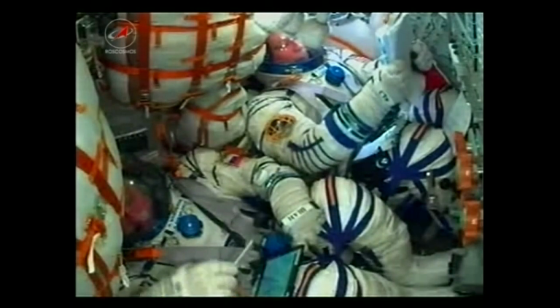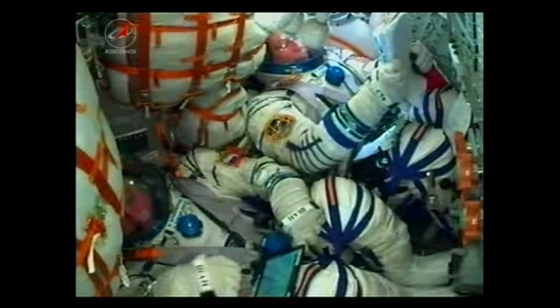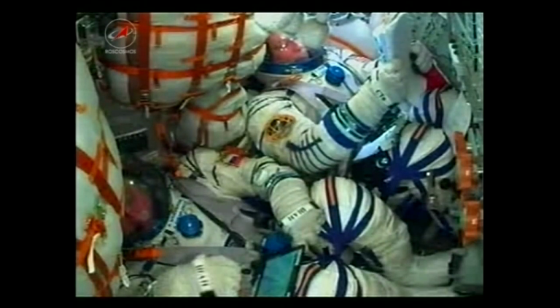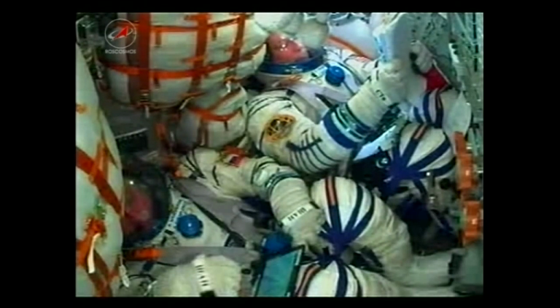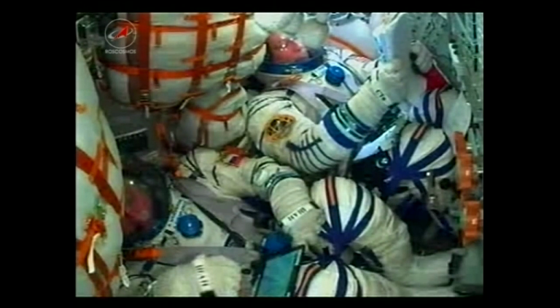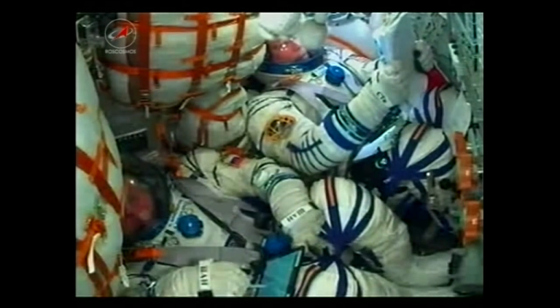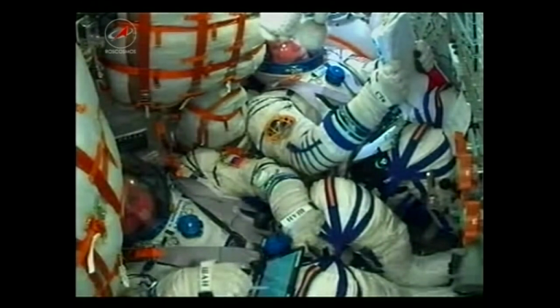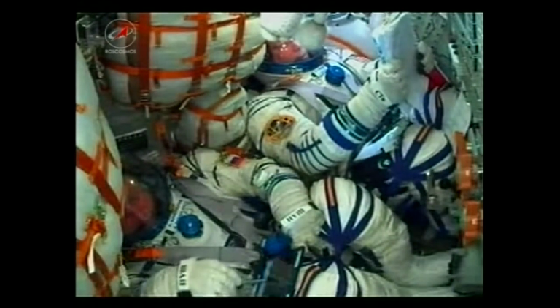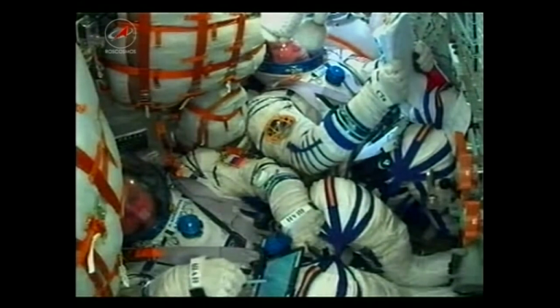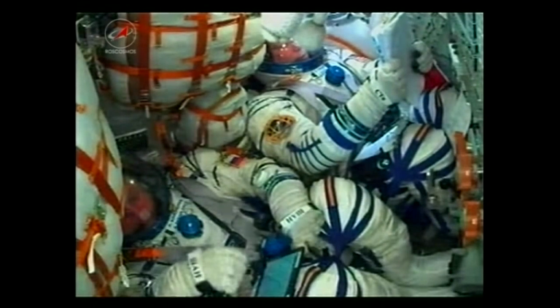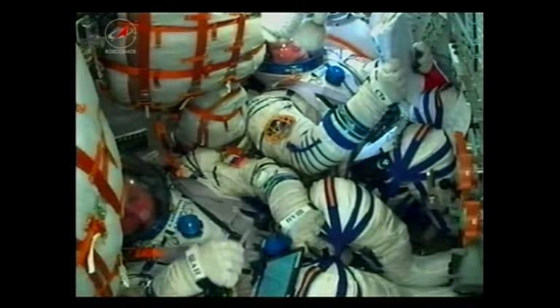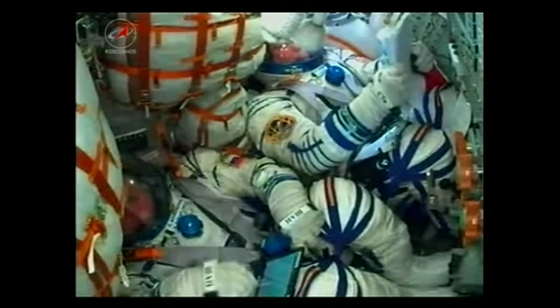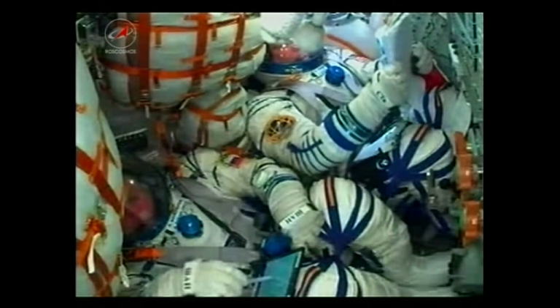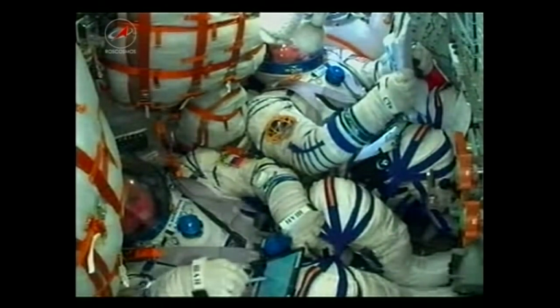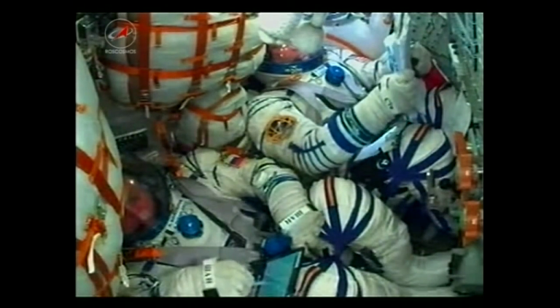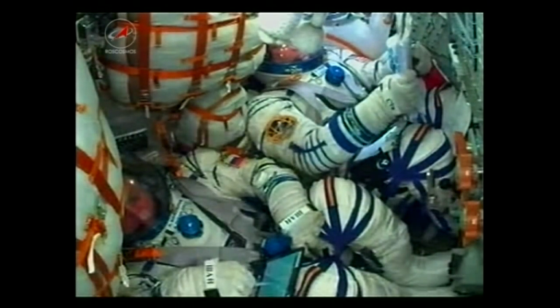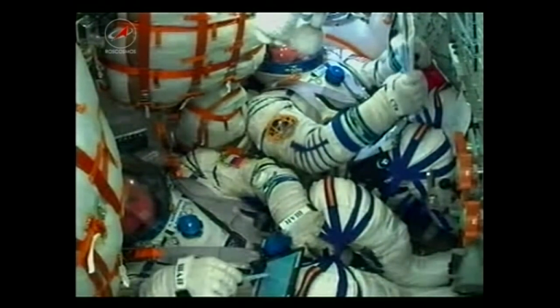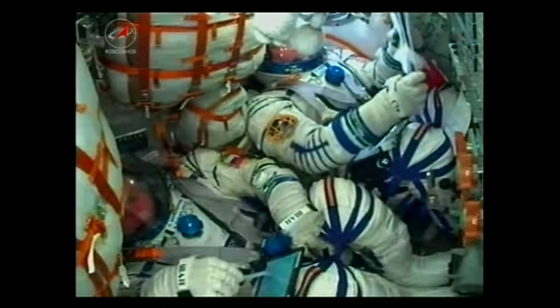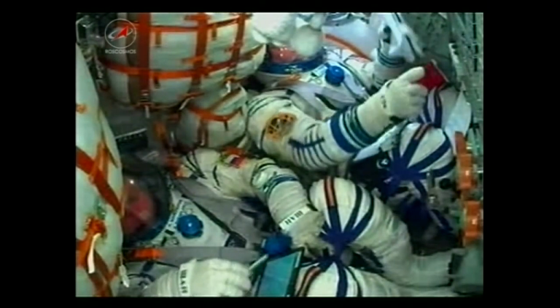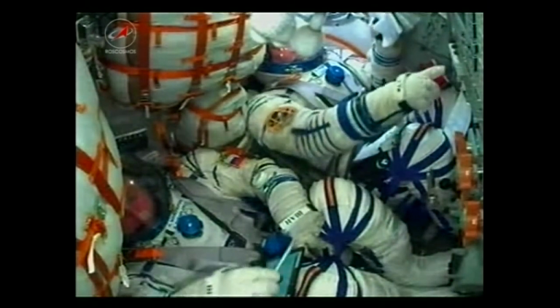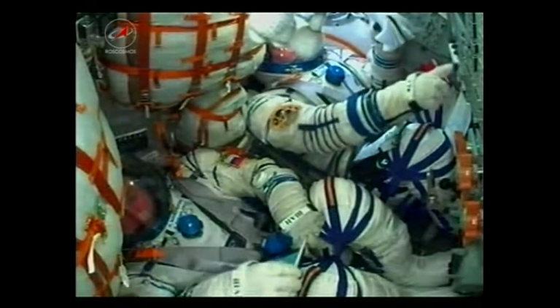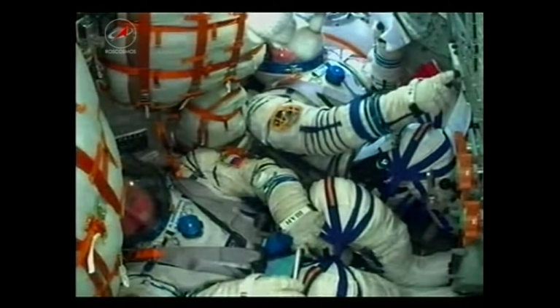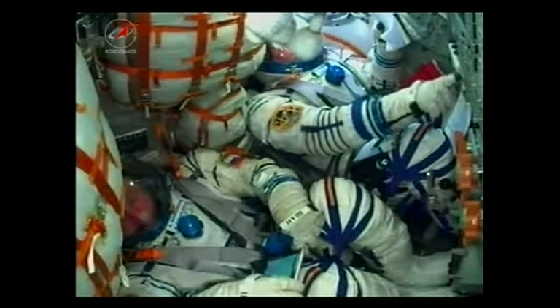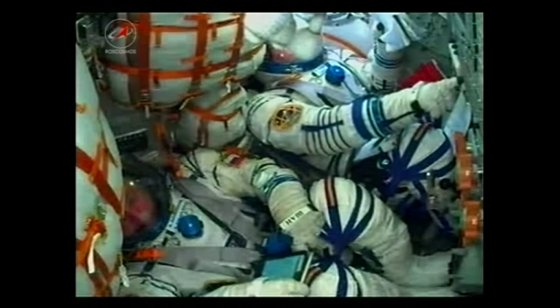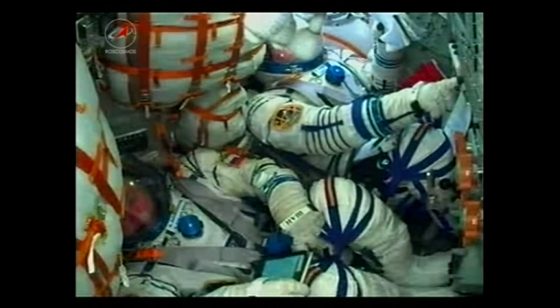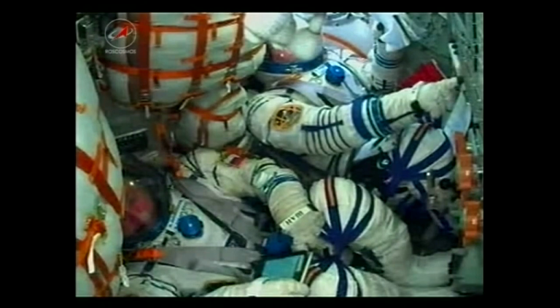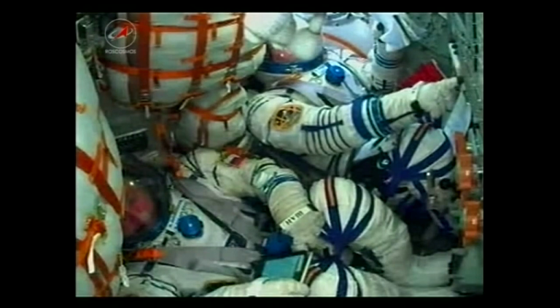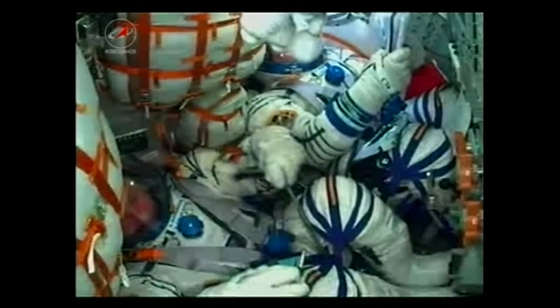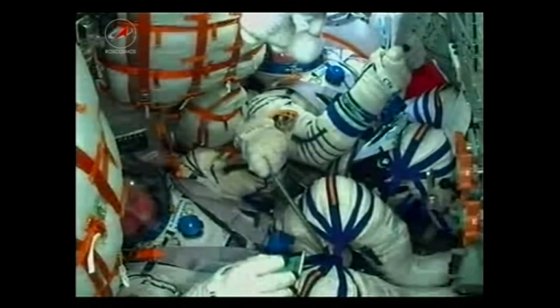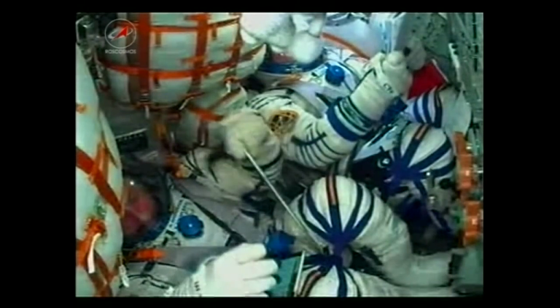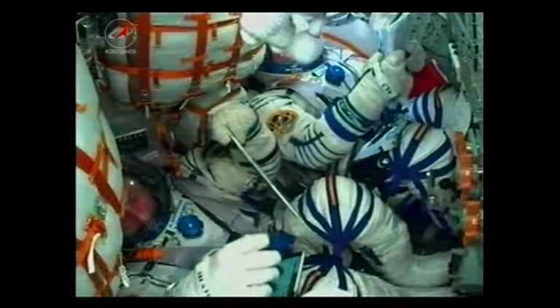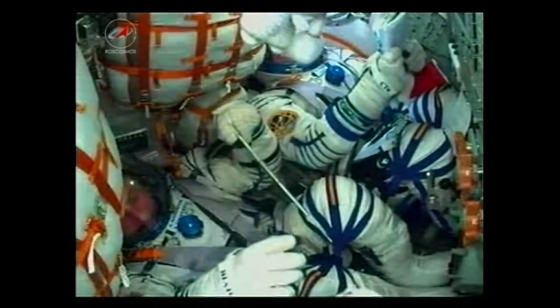We missed it slightly in the video there, but getting a little kick — the third stage is confirmed to be separated.